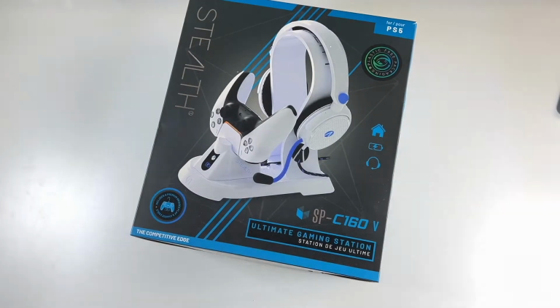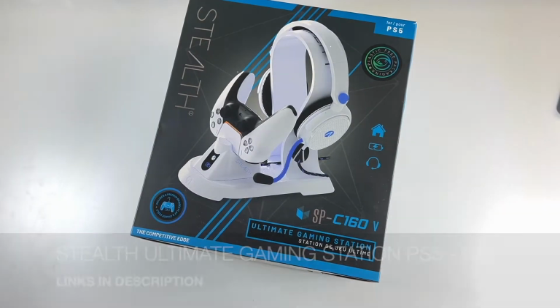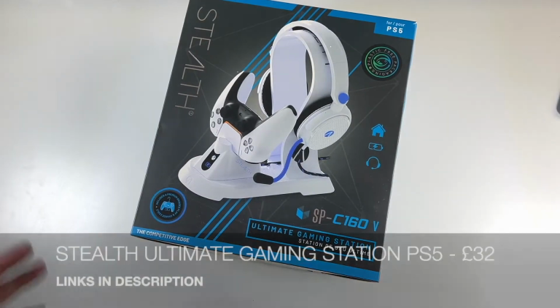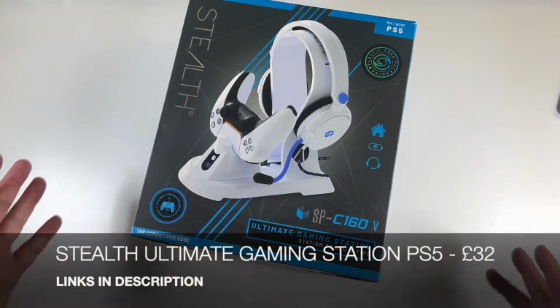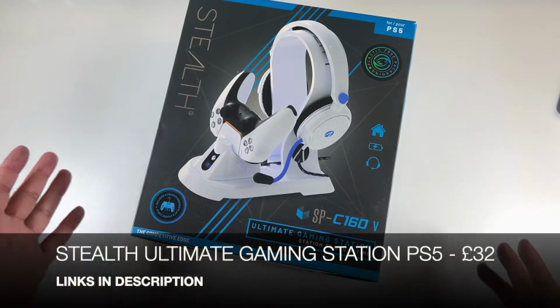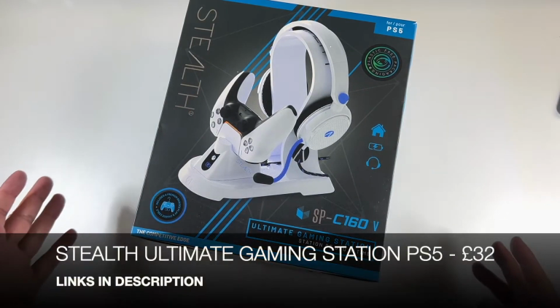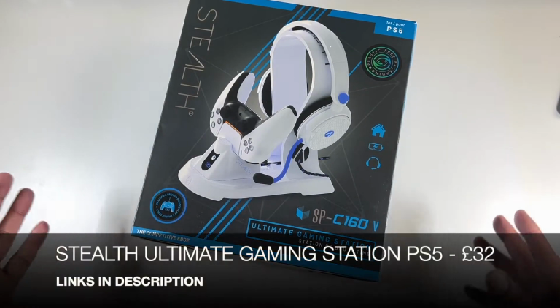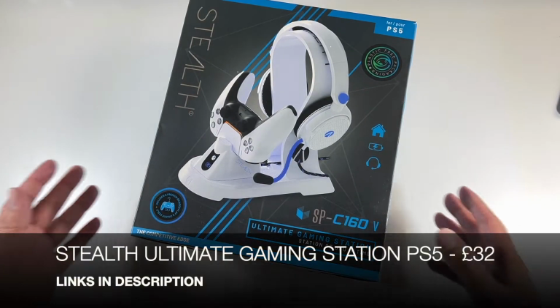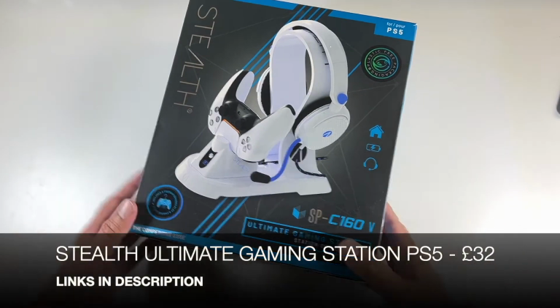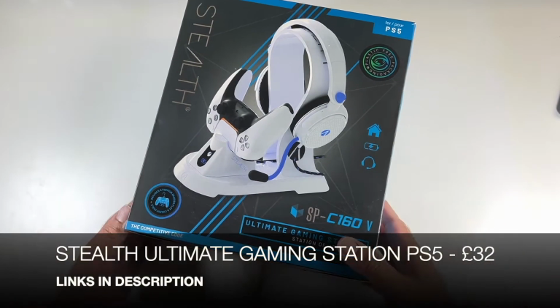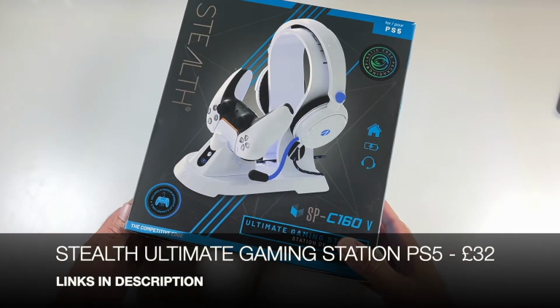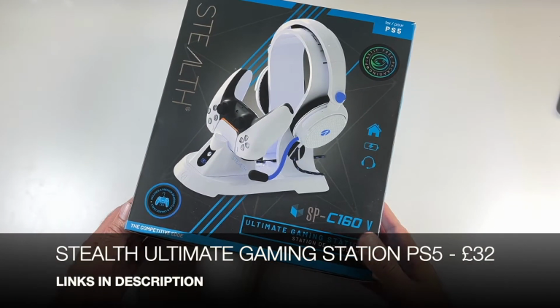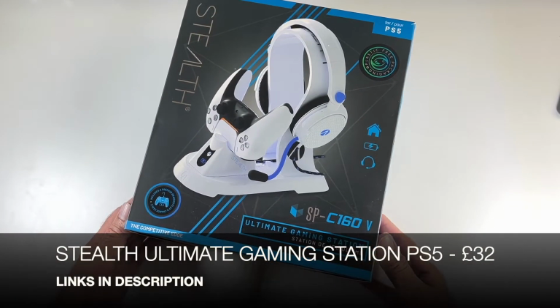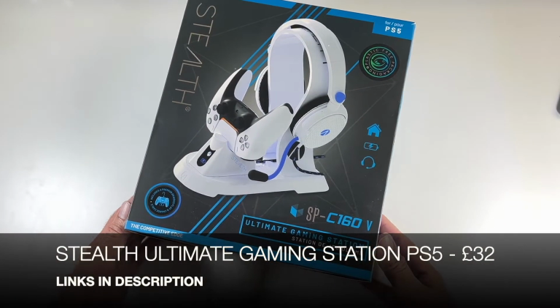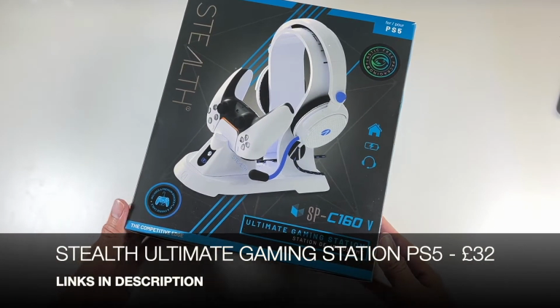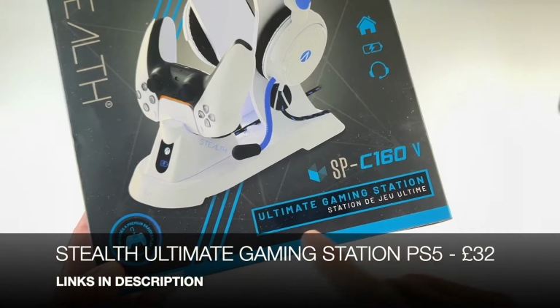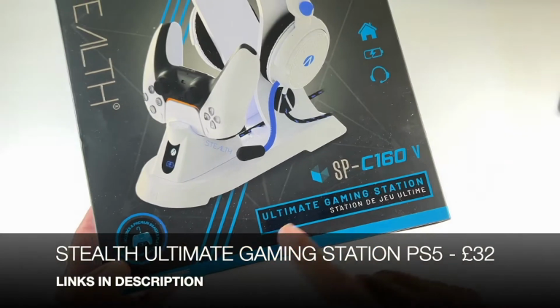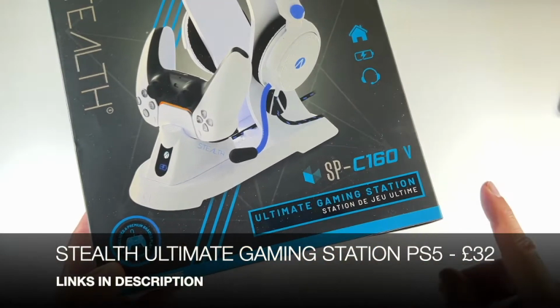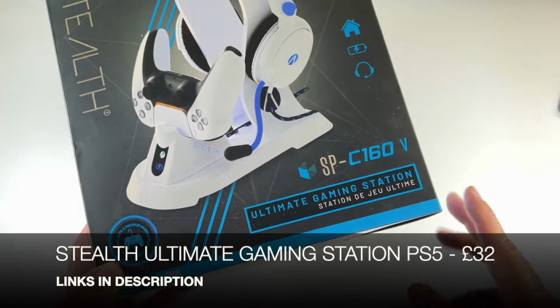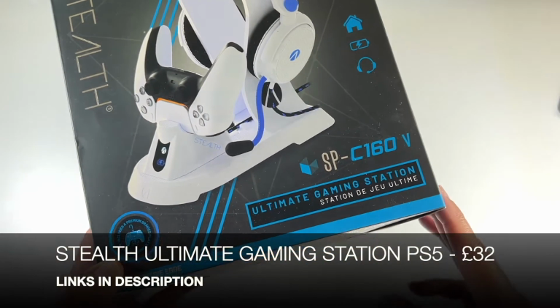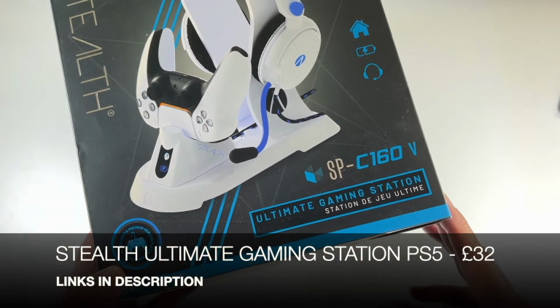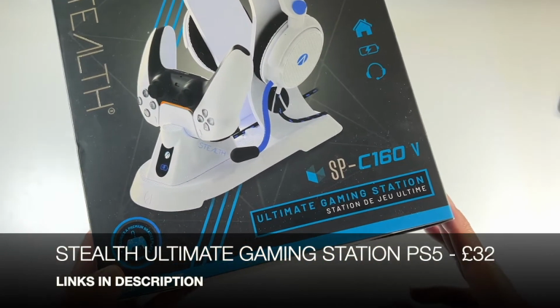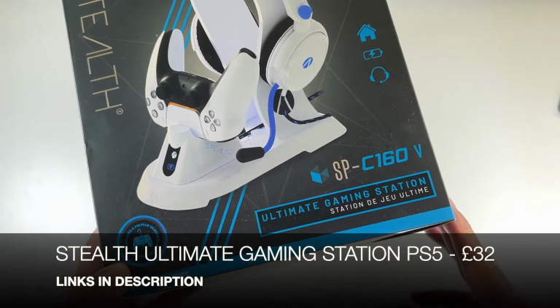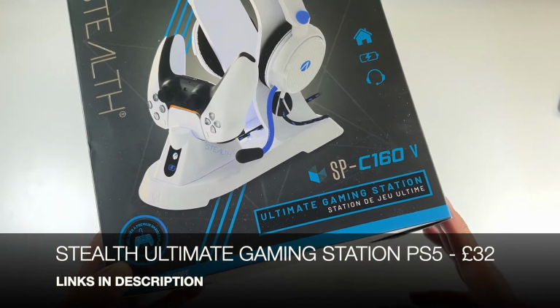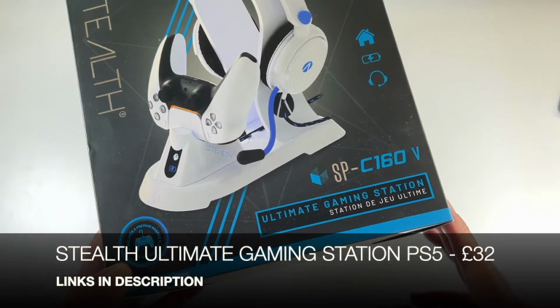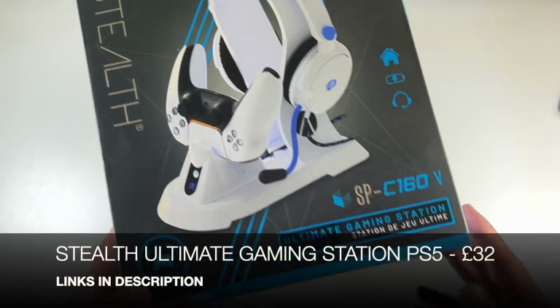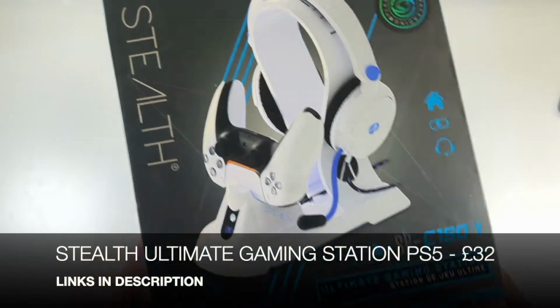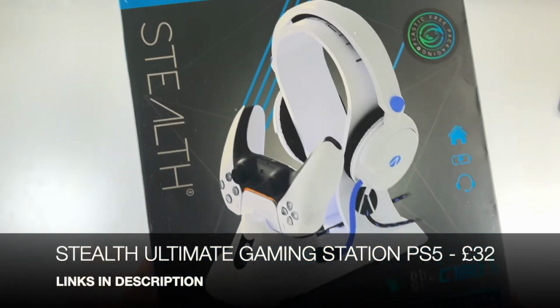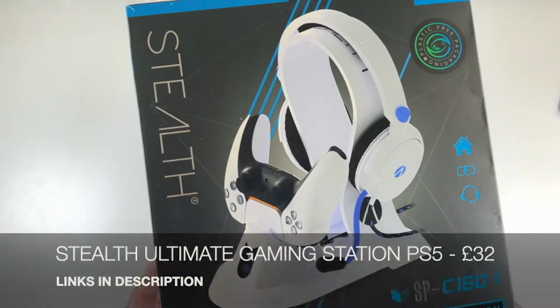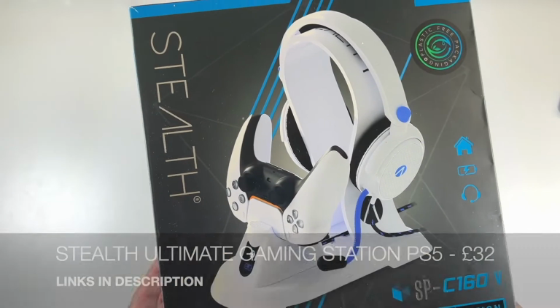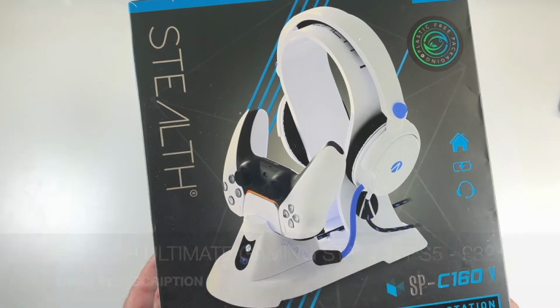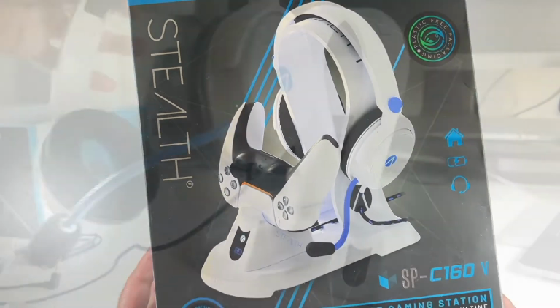Another gaming accessory for the PlayStation 5. This is the Ultimate Gaming Station by Stealth.